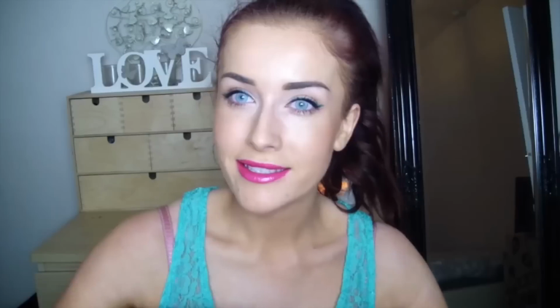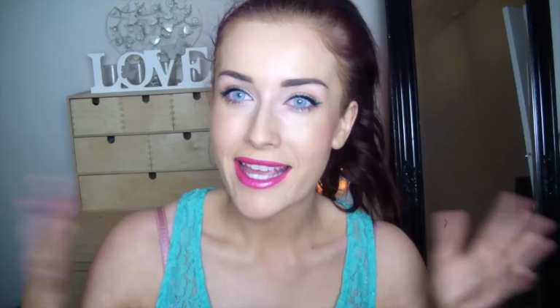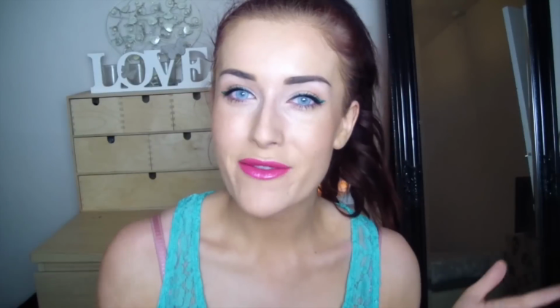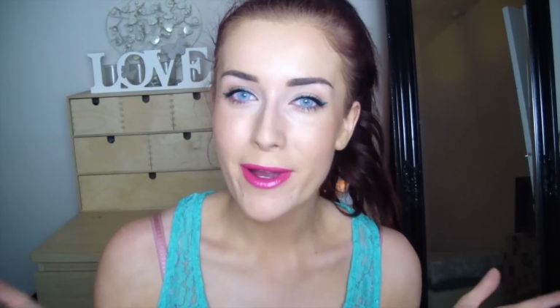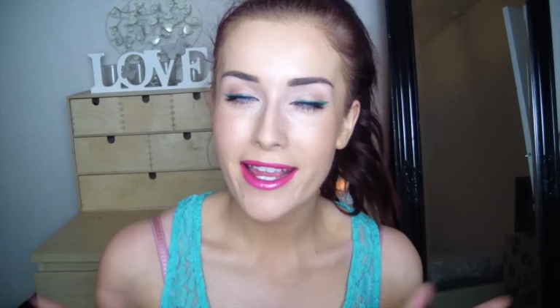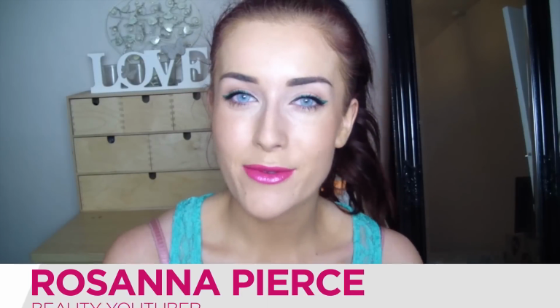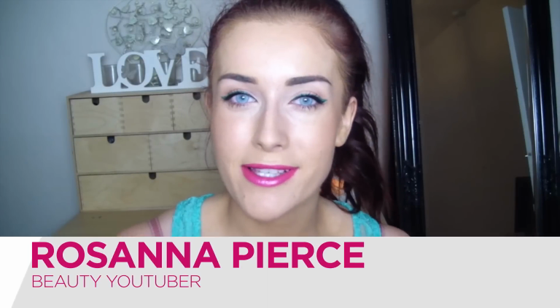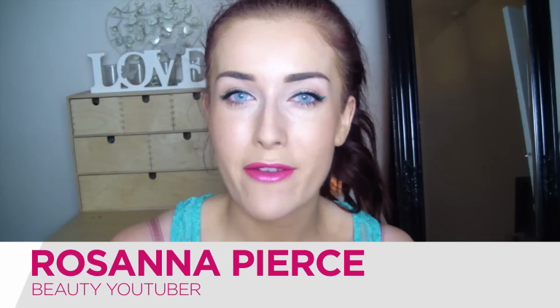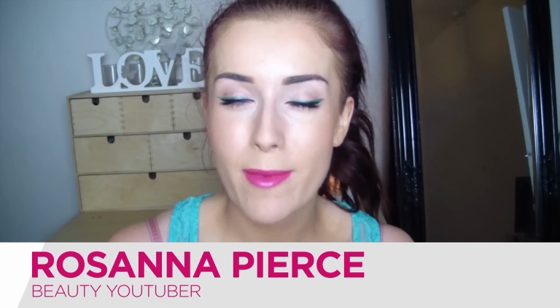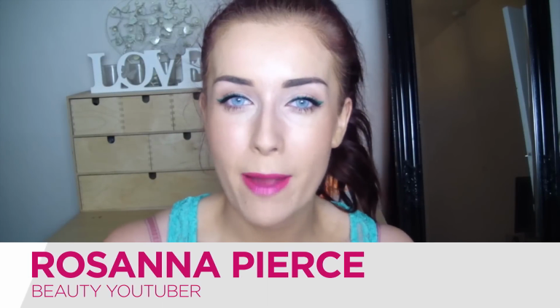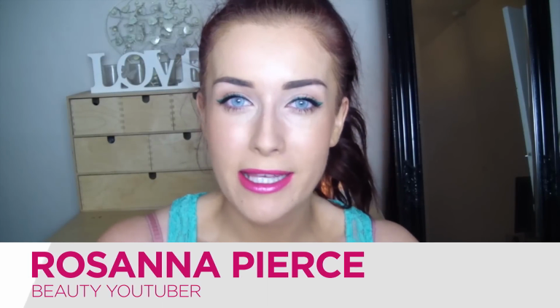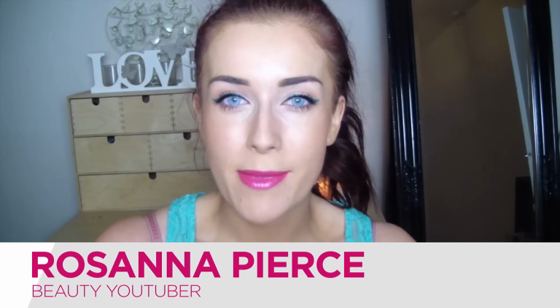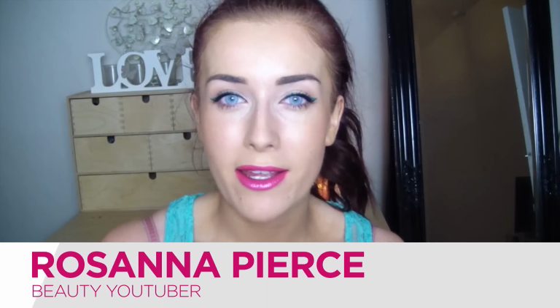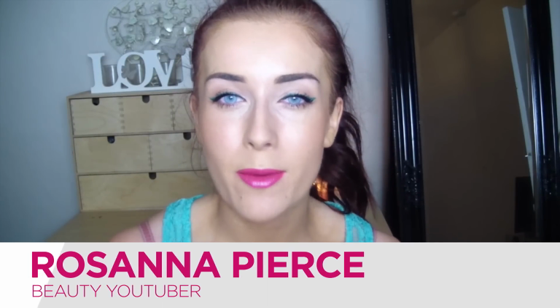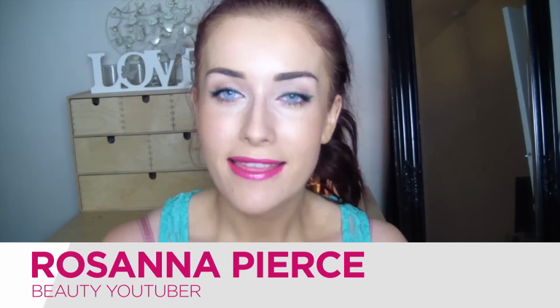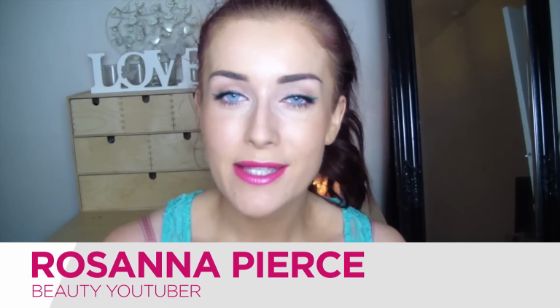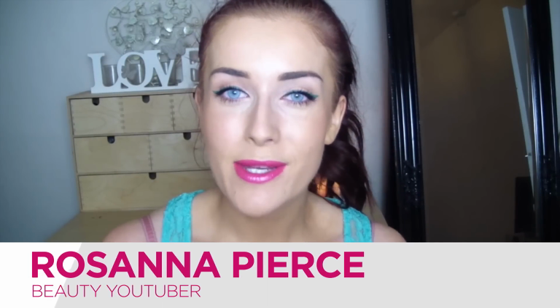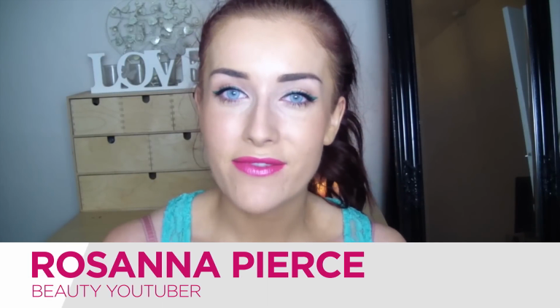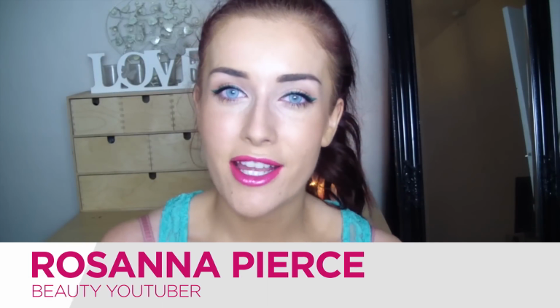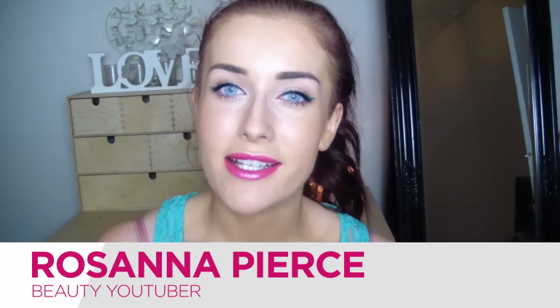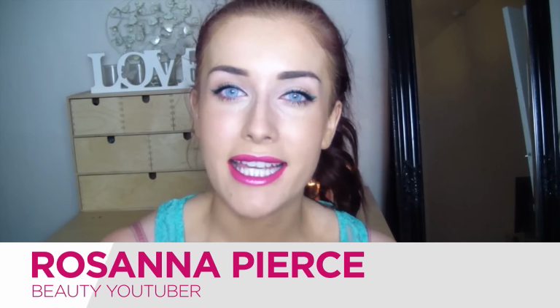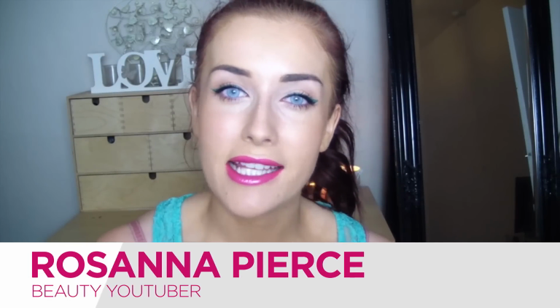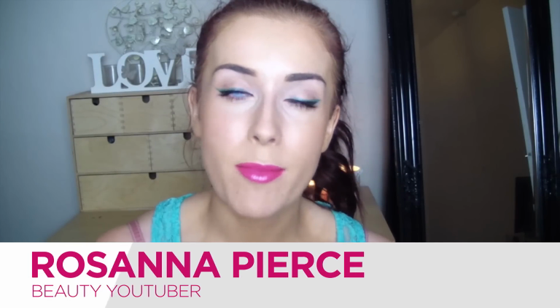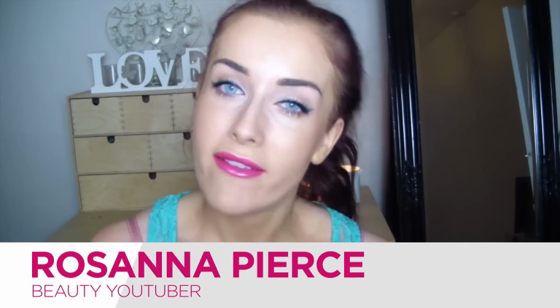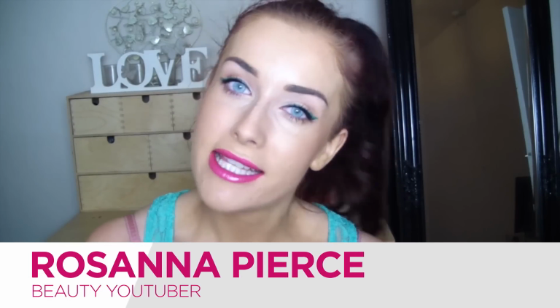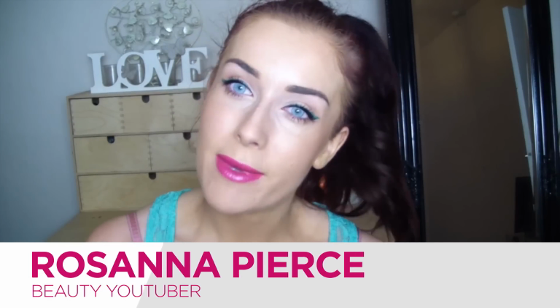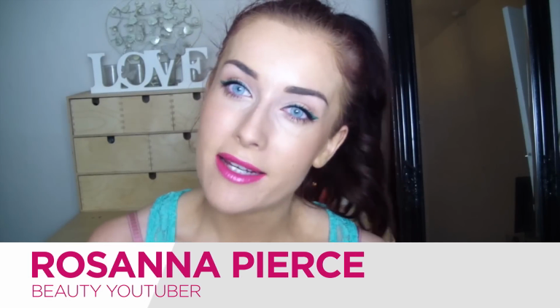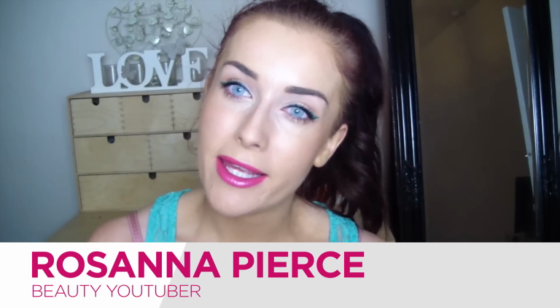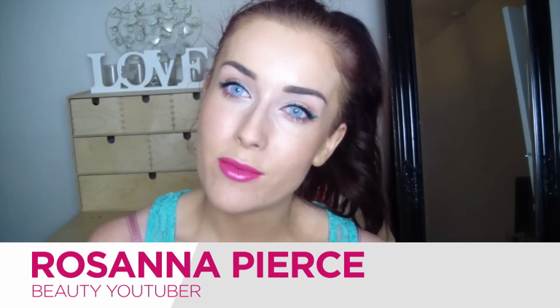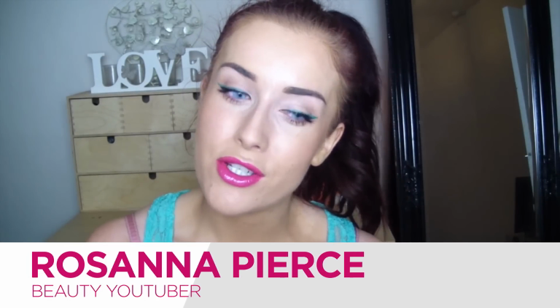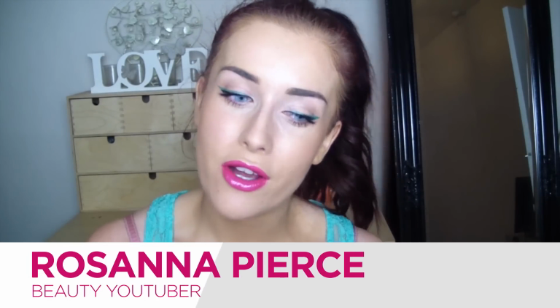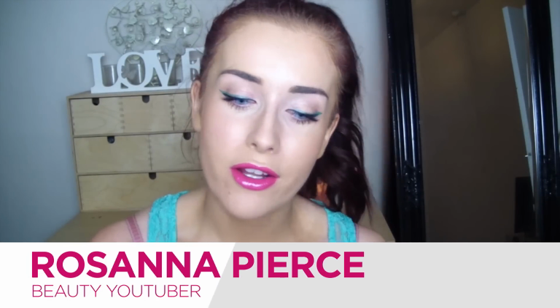Hey everyone, it's Rosanna from RPS Makeup. This week's video is a Katy Perry inspired makeup tutorial.